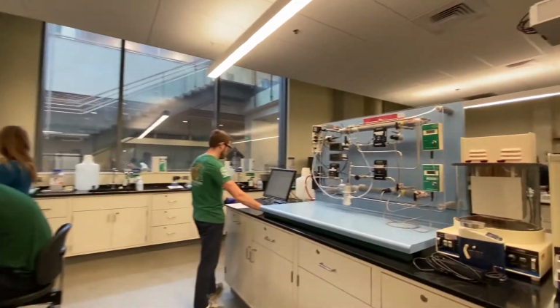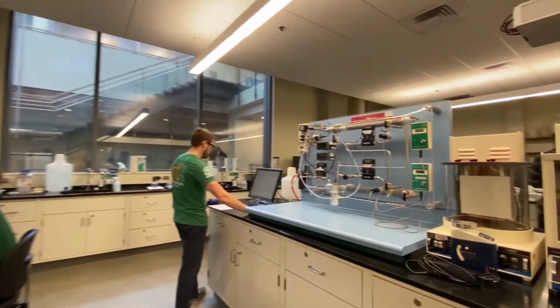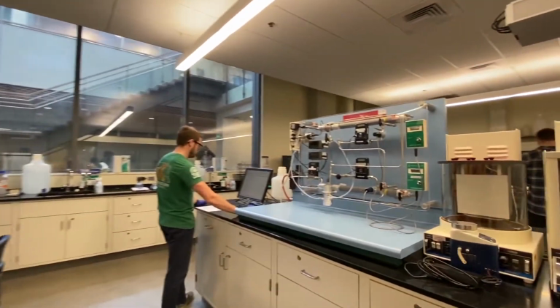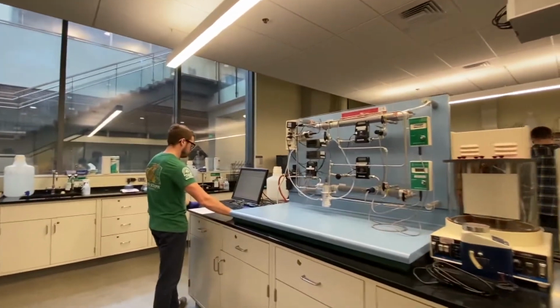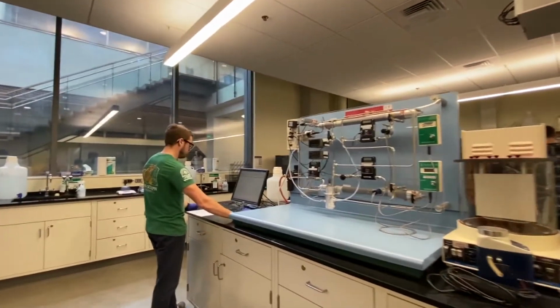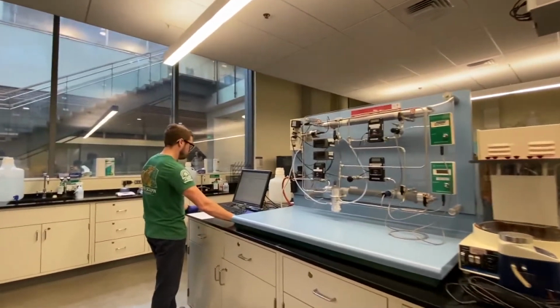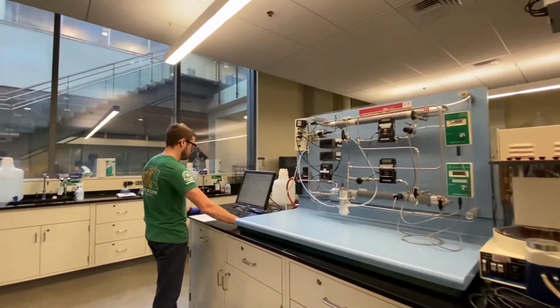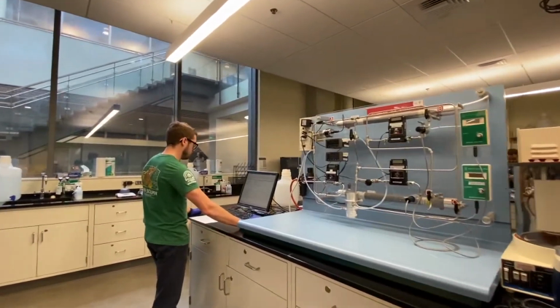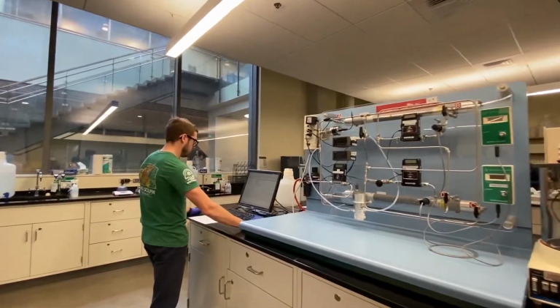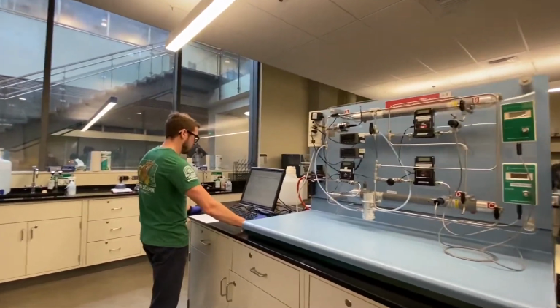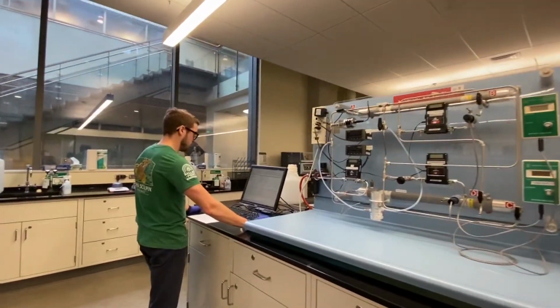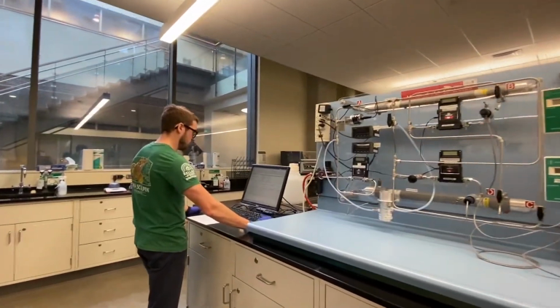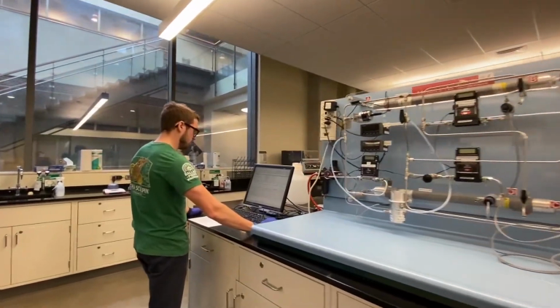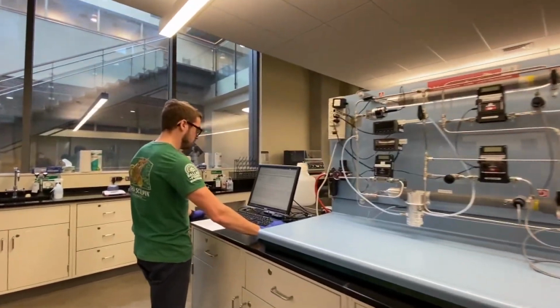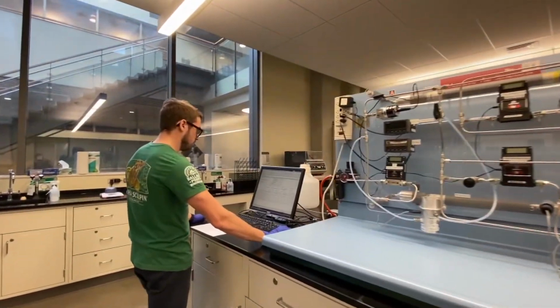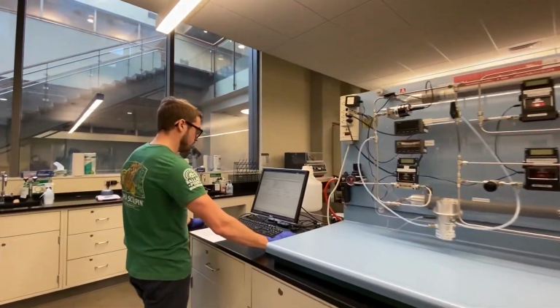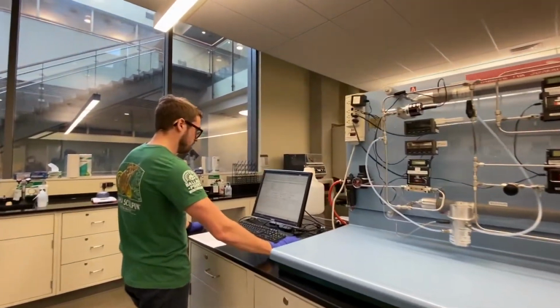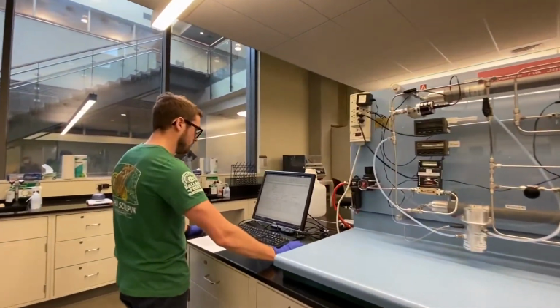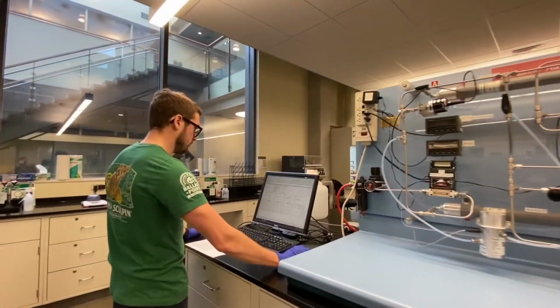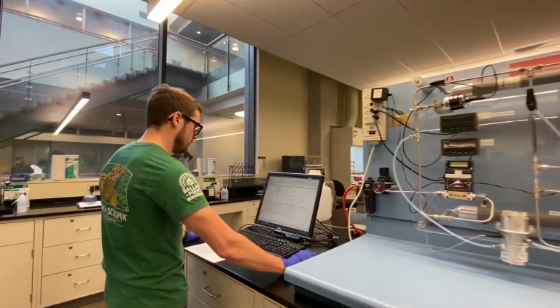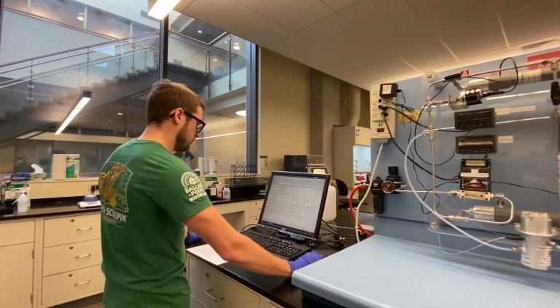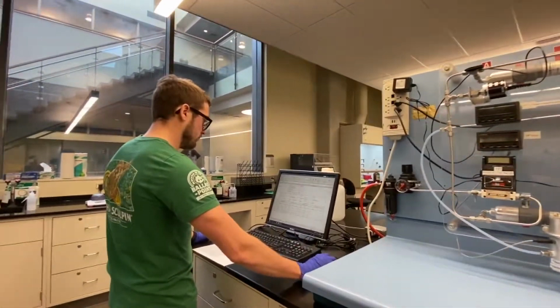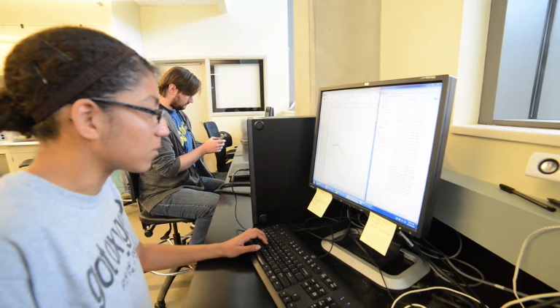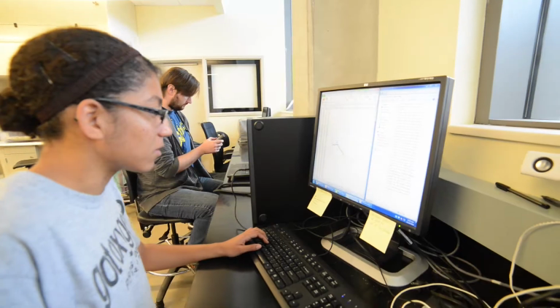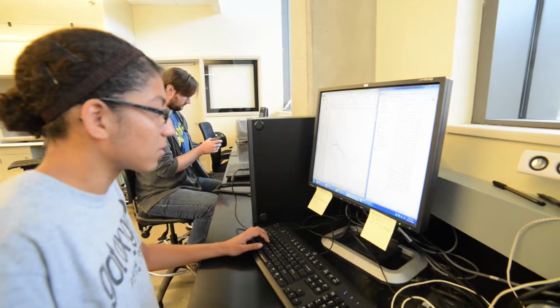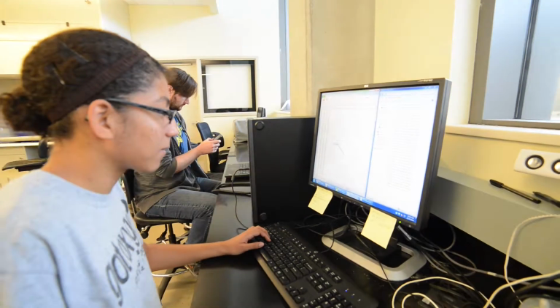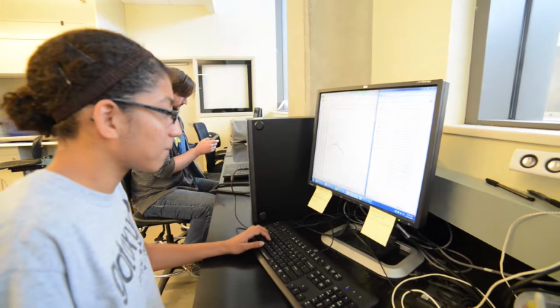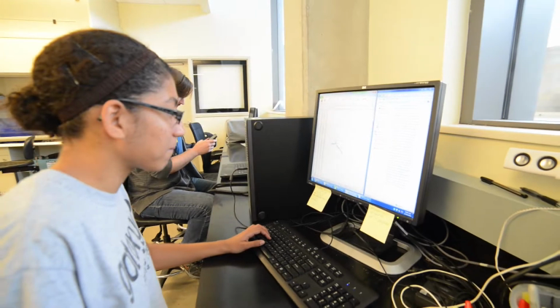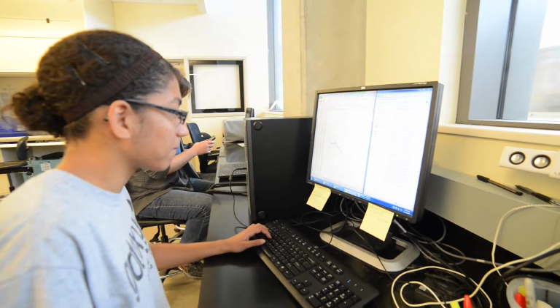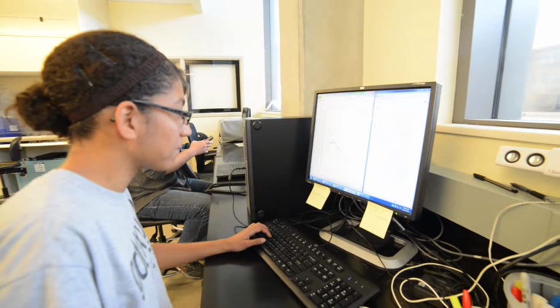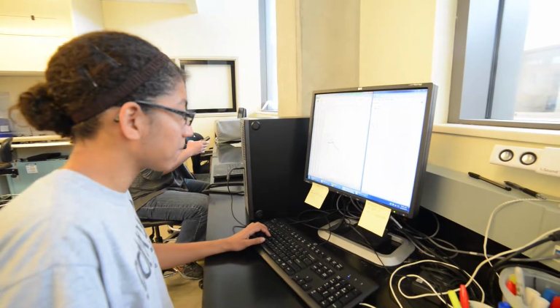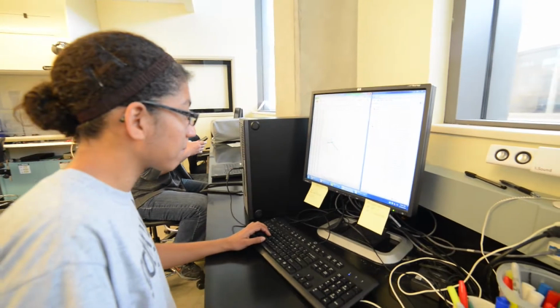Many of these experiments will use equipment such as centrifuges, bioreactors, and spectrophotometers.